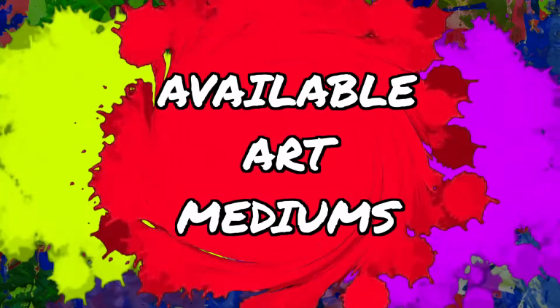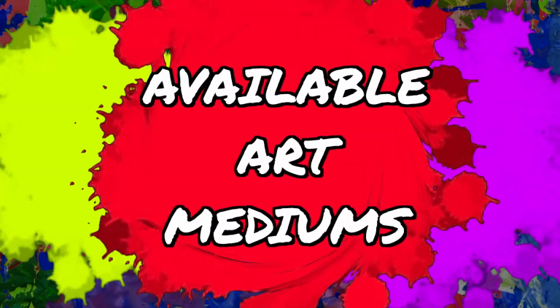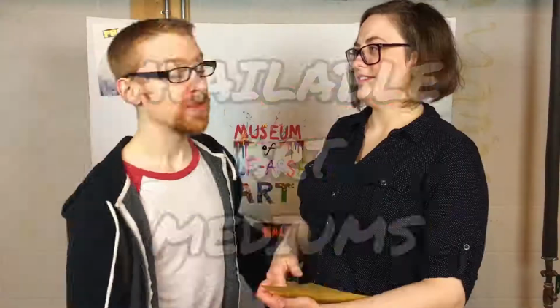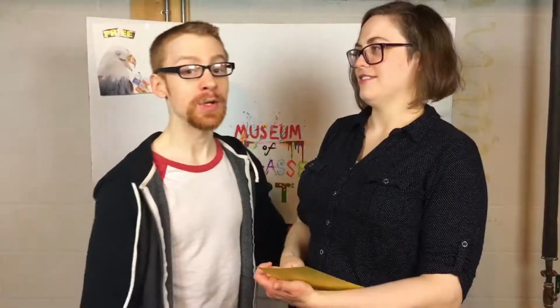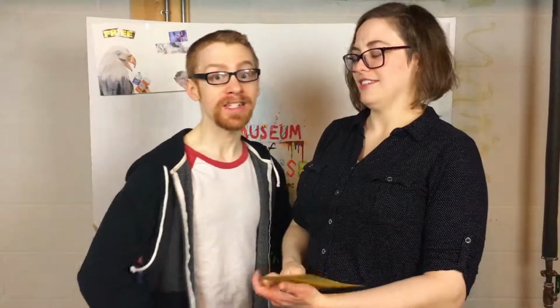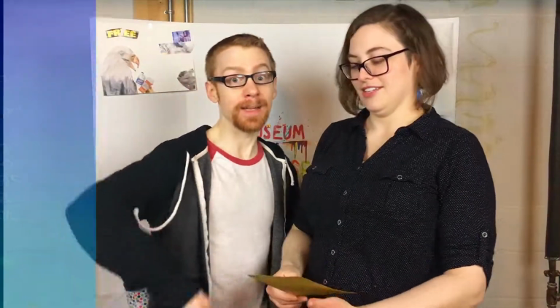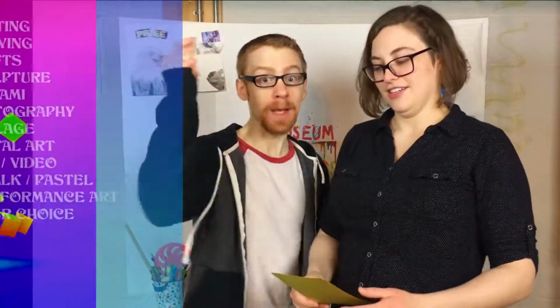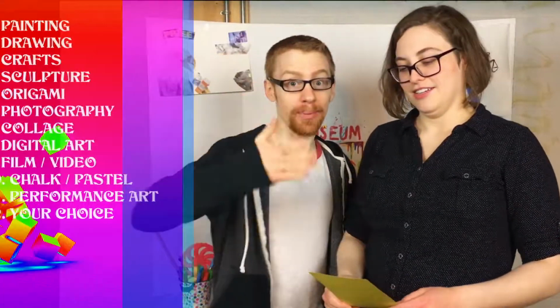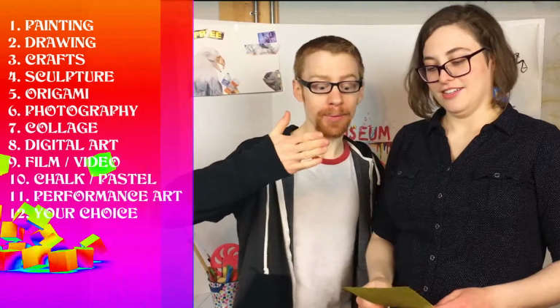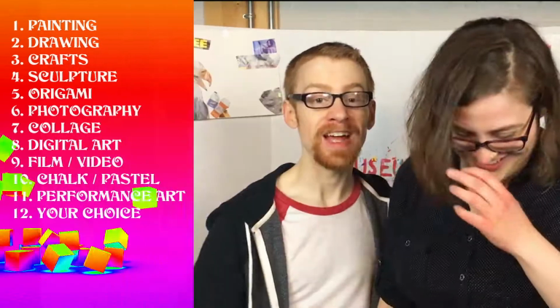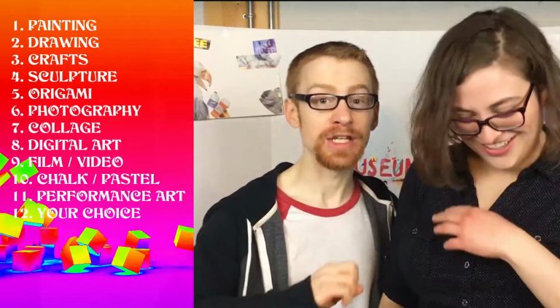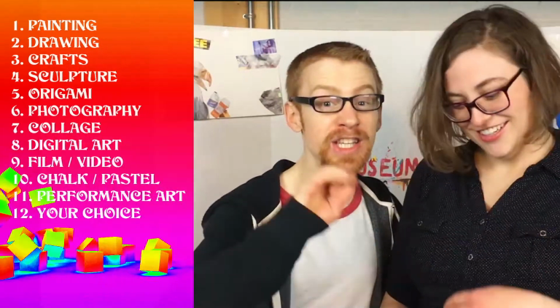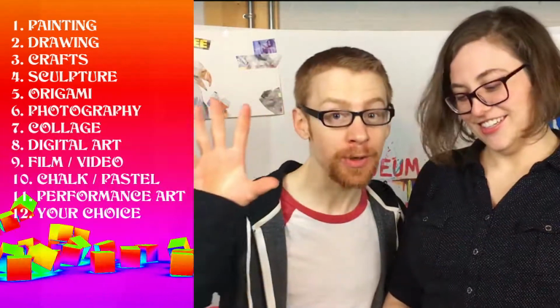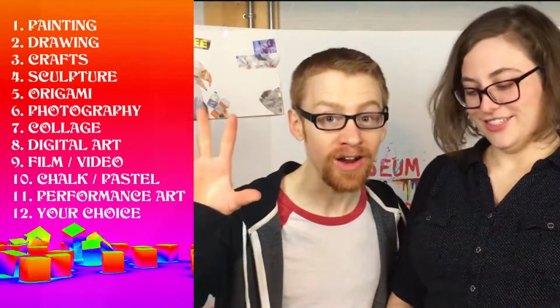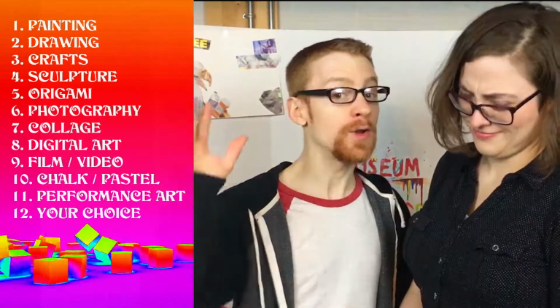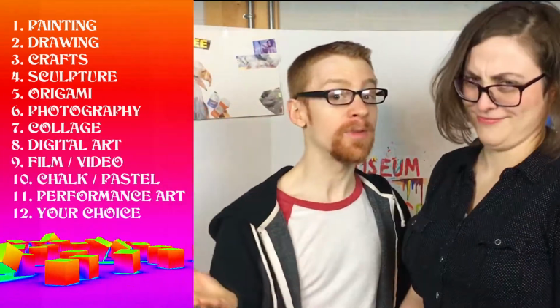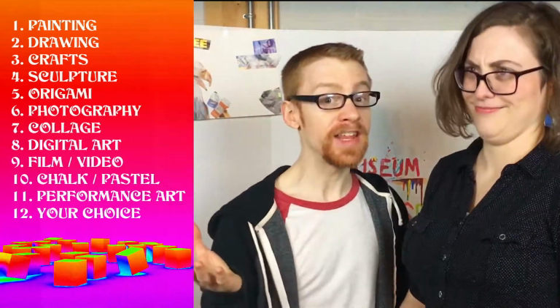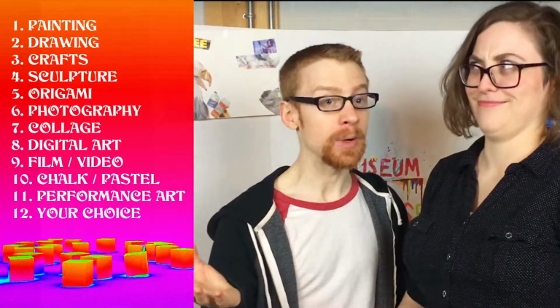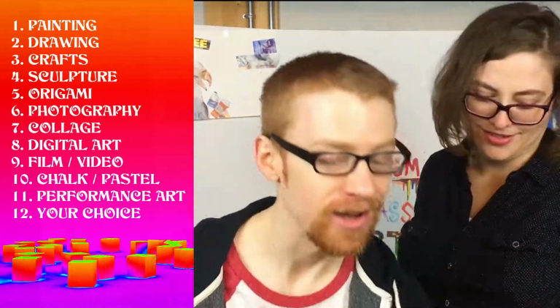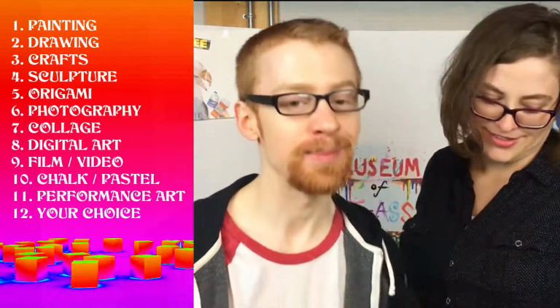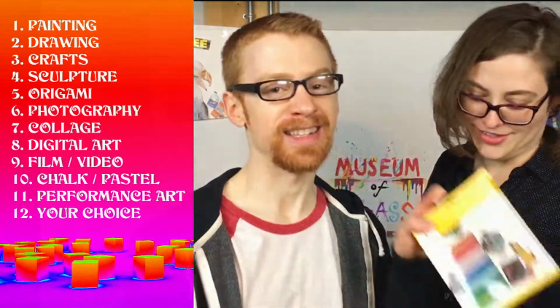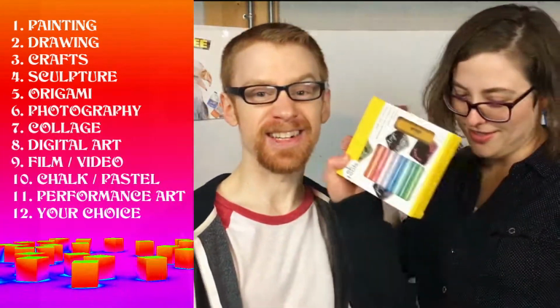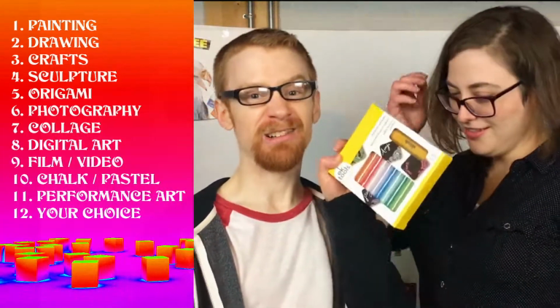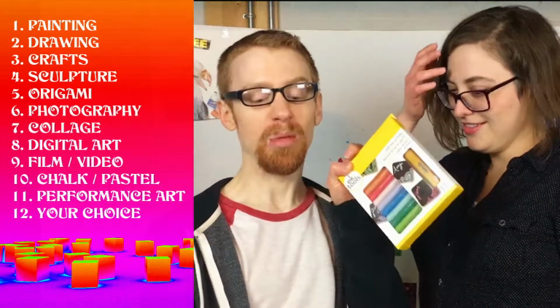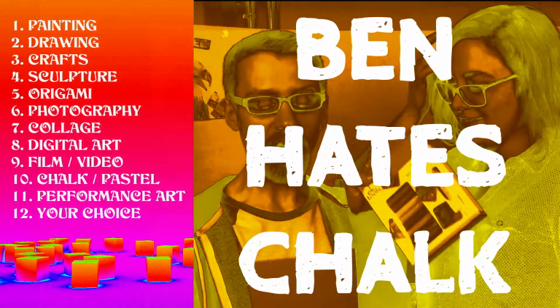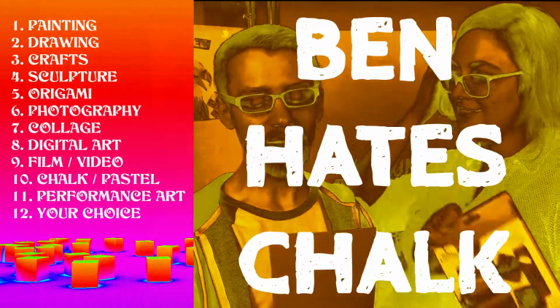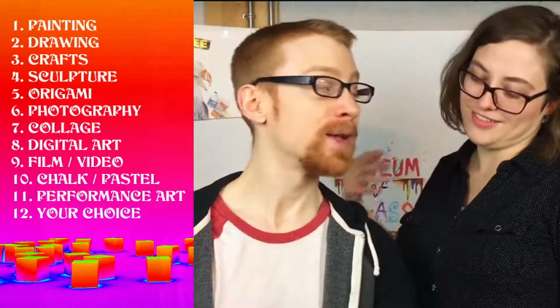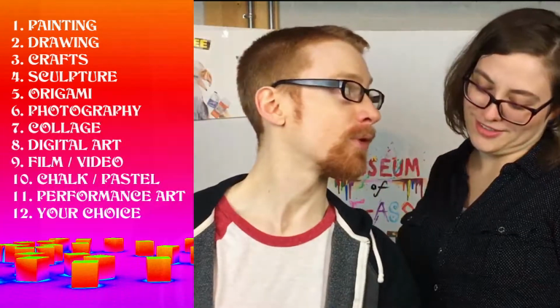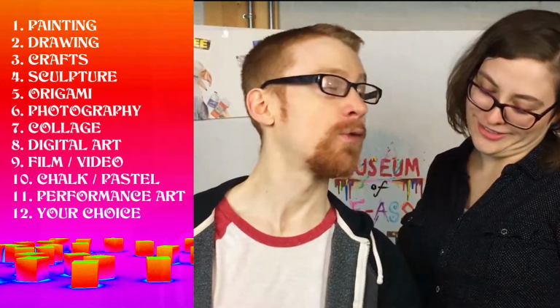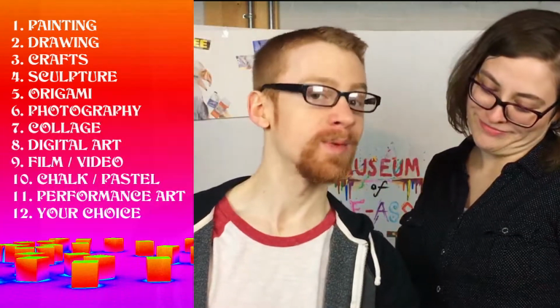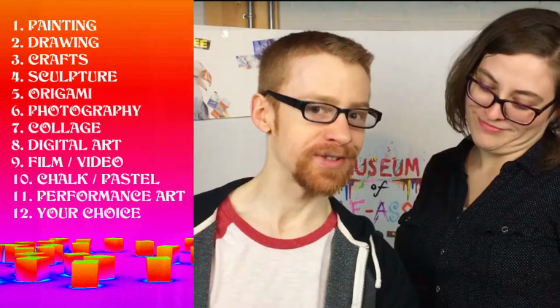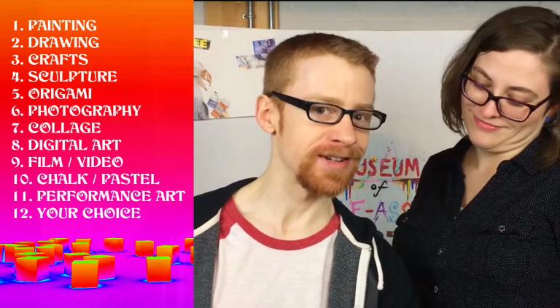Who are the new art types? We've added digital art, film or video, chalk and pastel, and performance art.